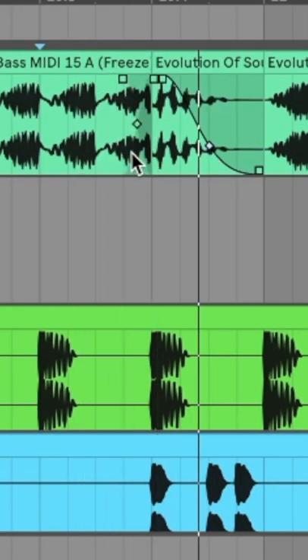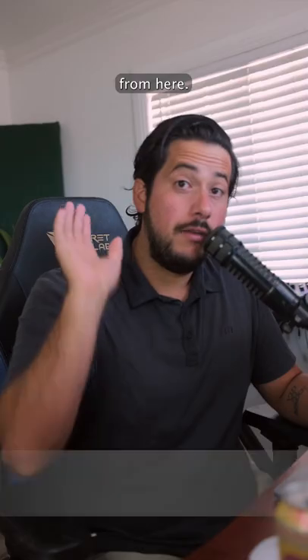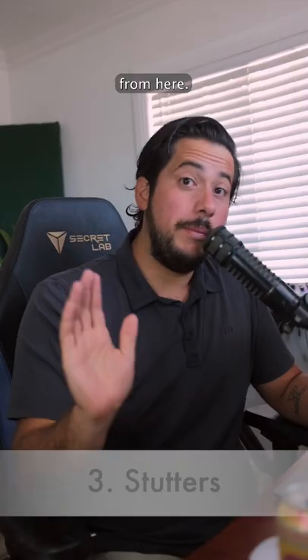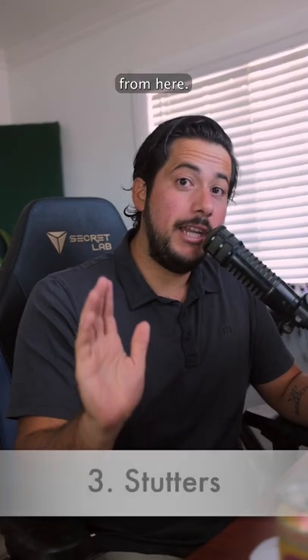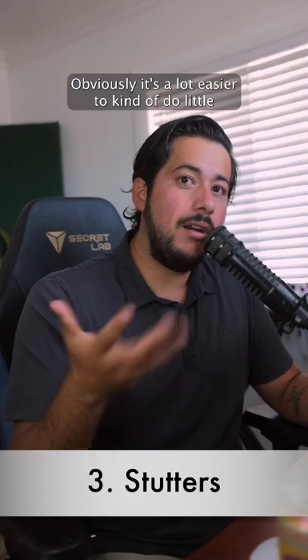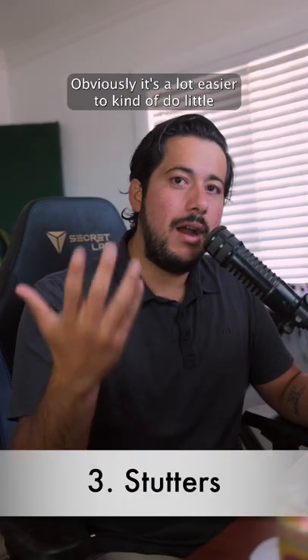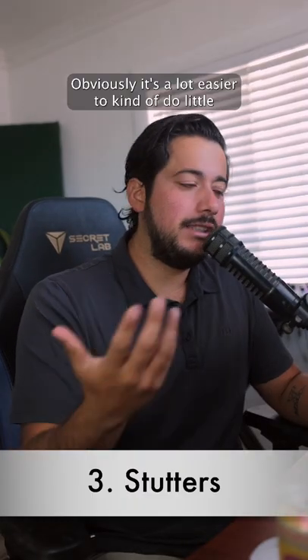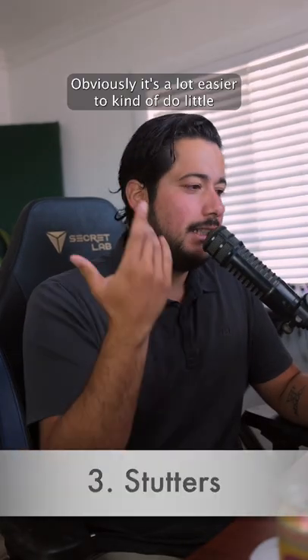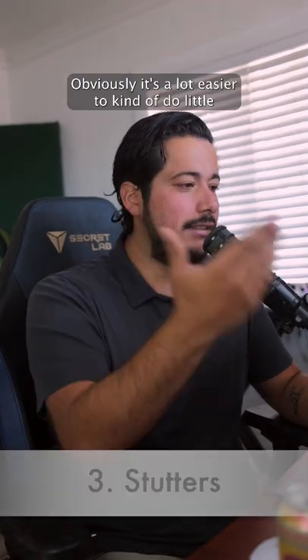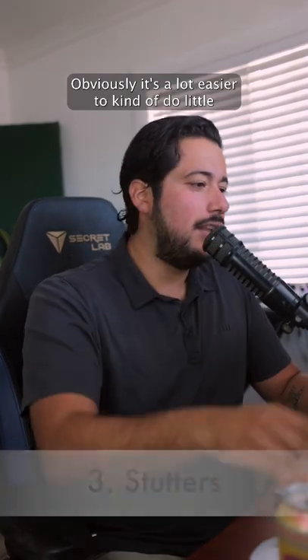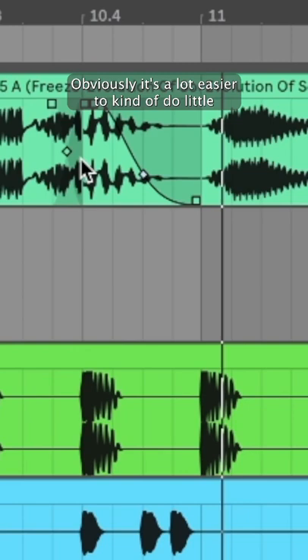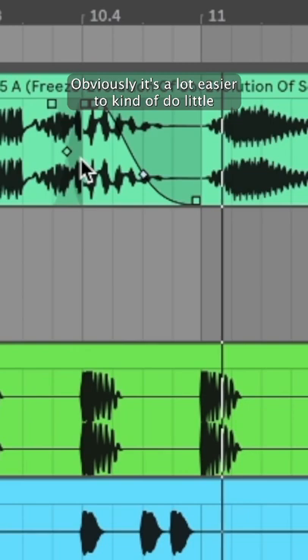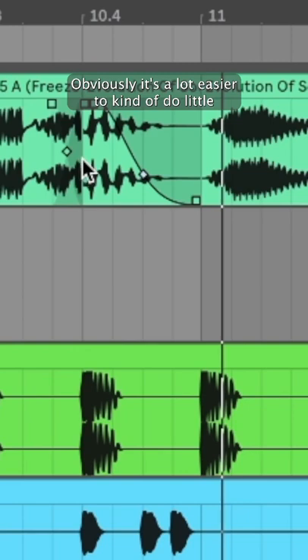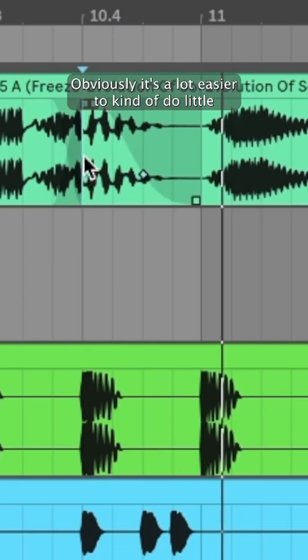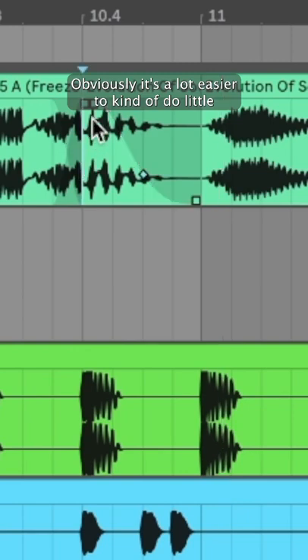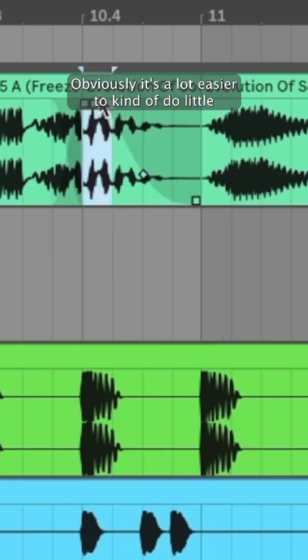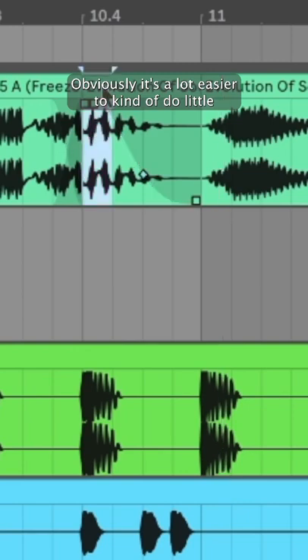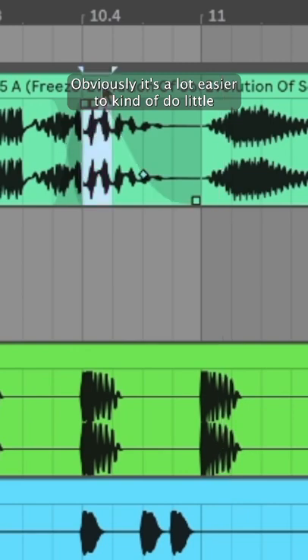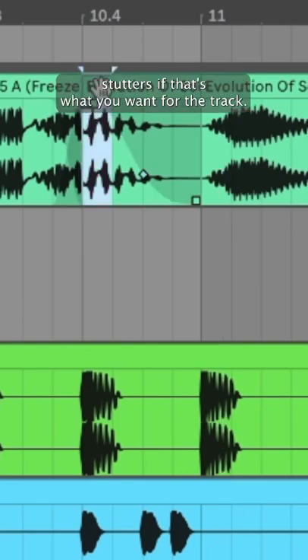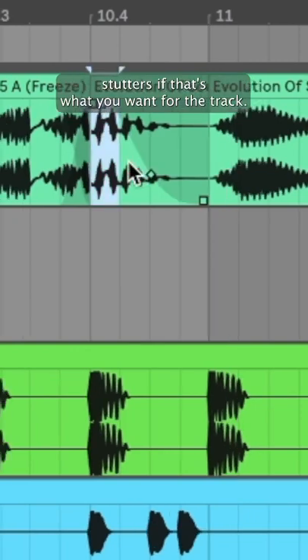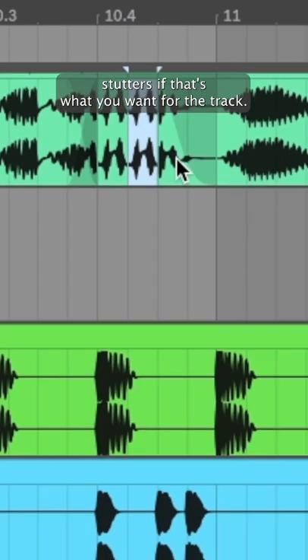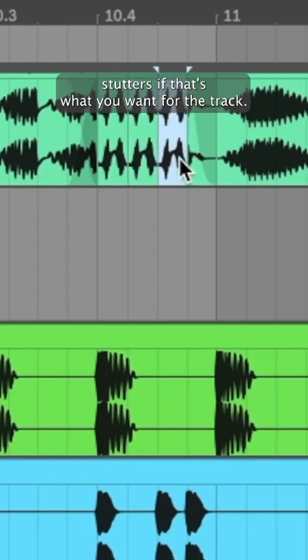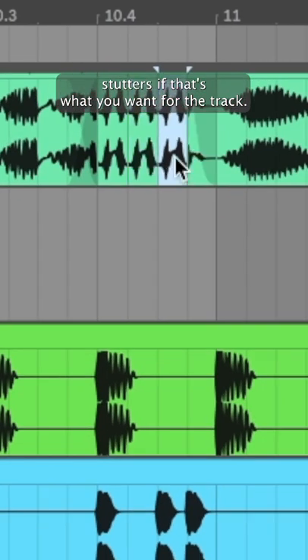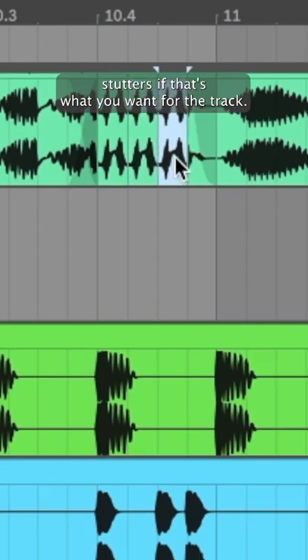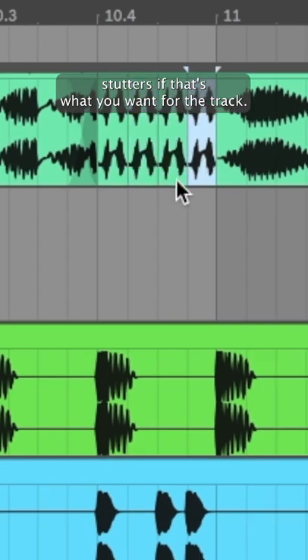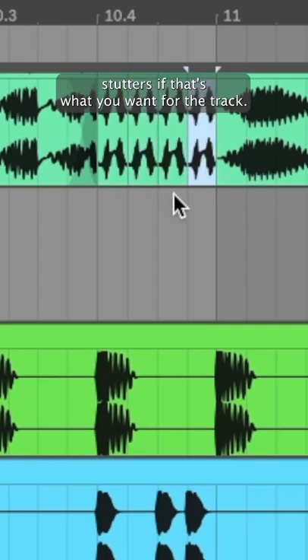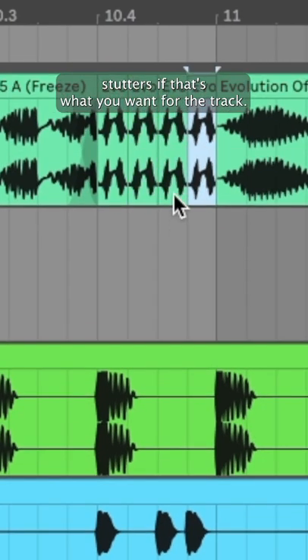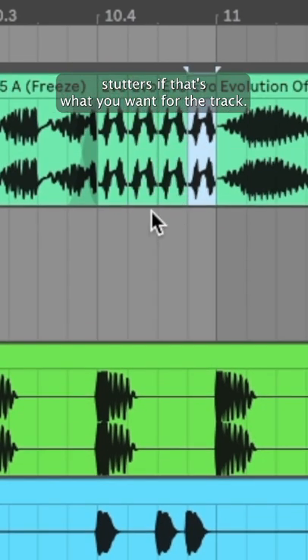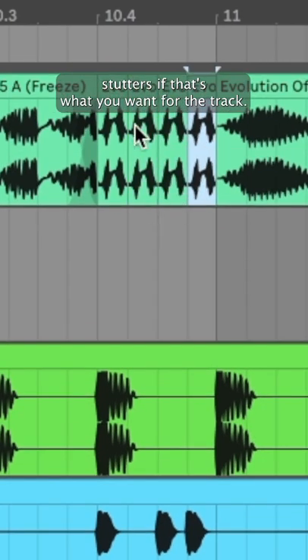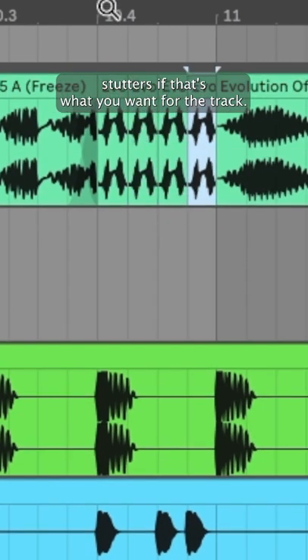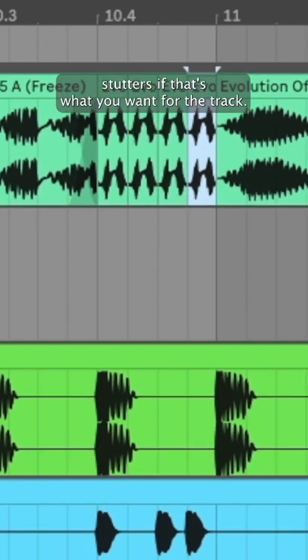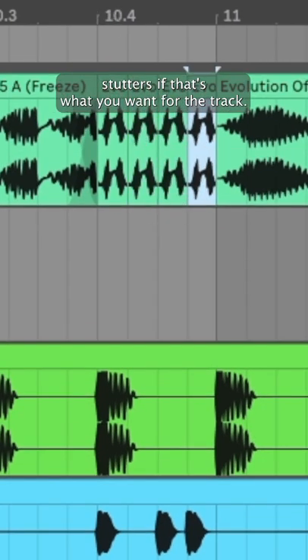From here, obviously, it's a lot easier to kind of do little stutters if that's what you want for the track.